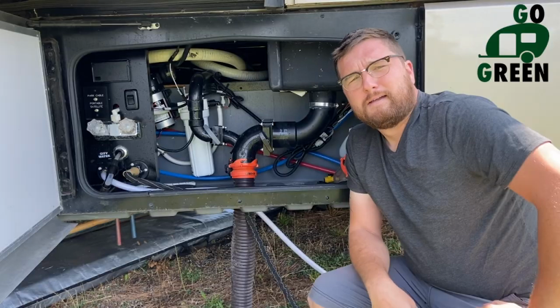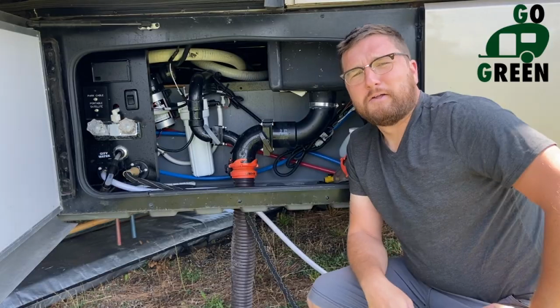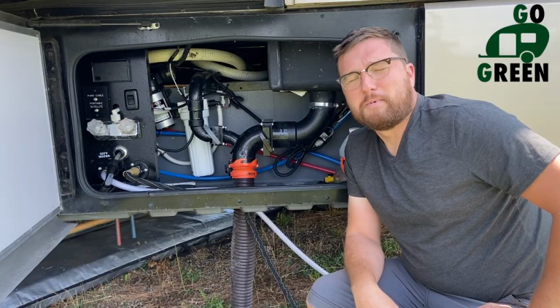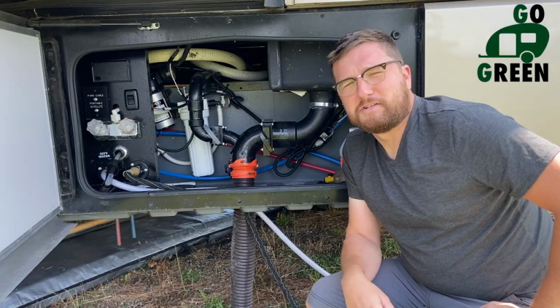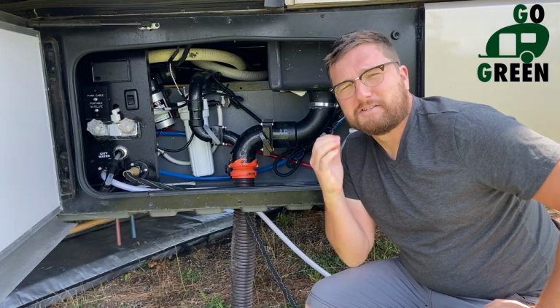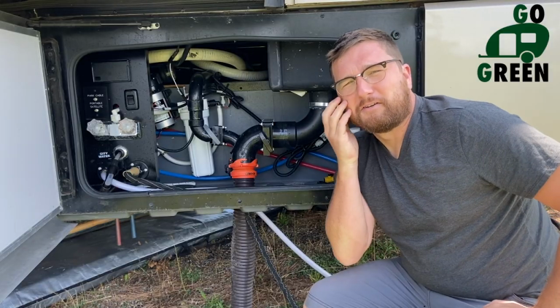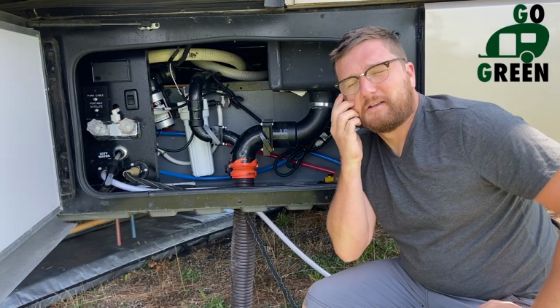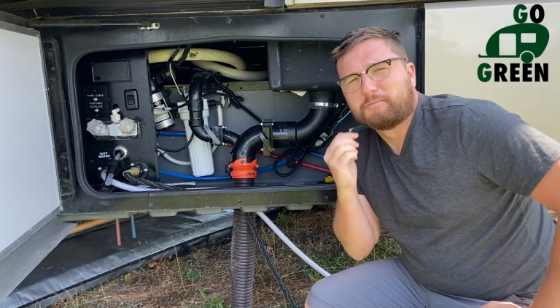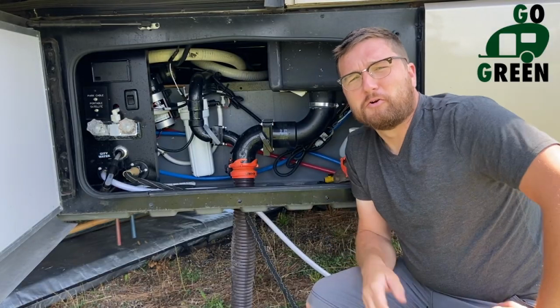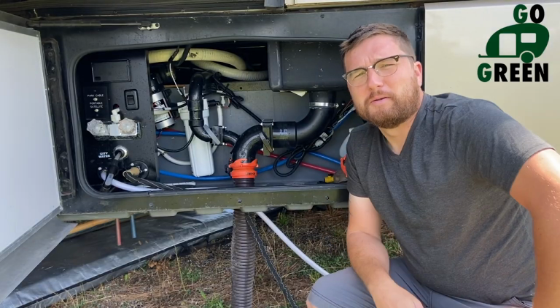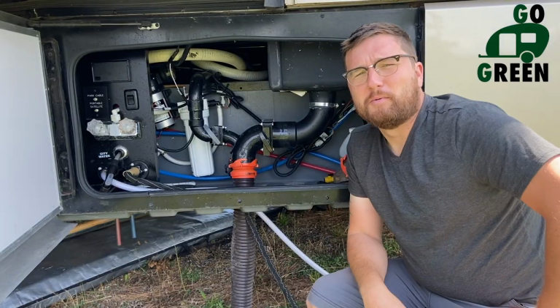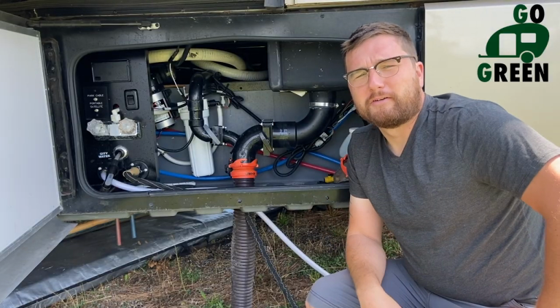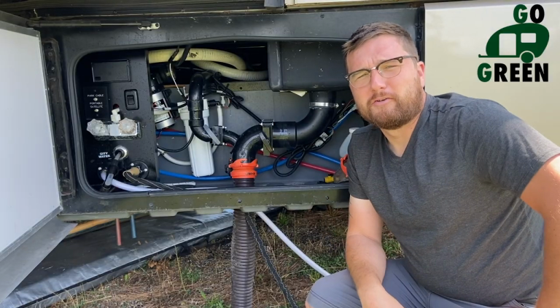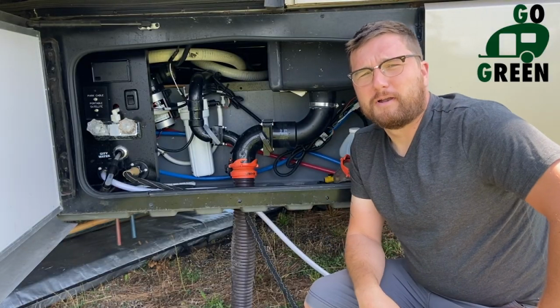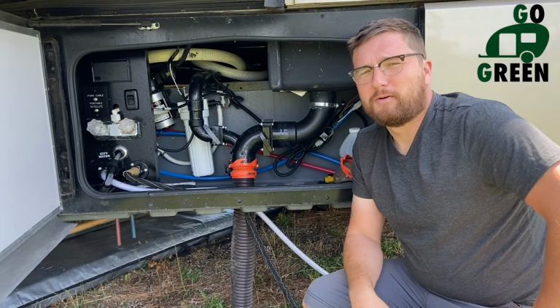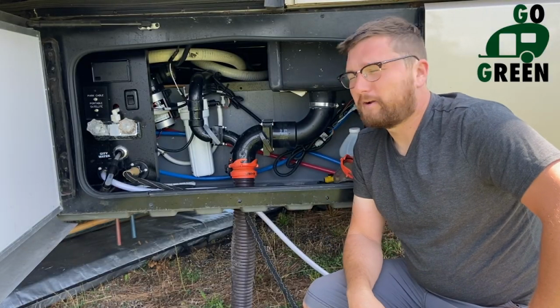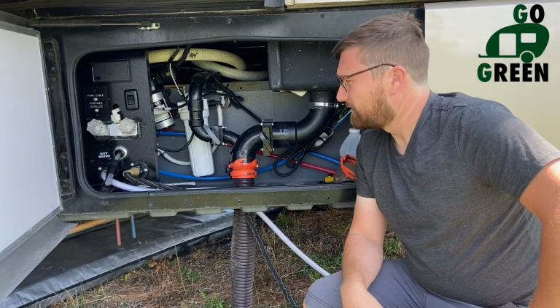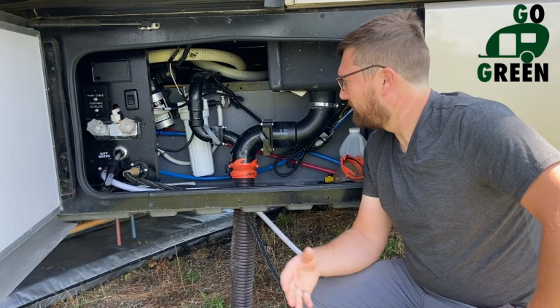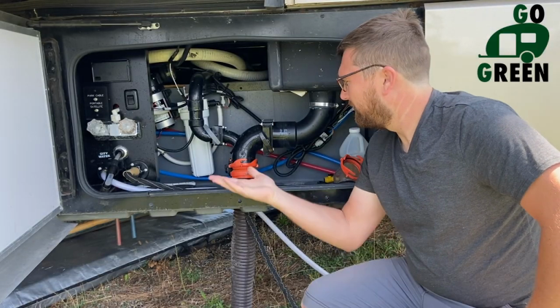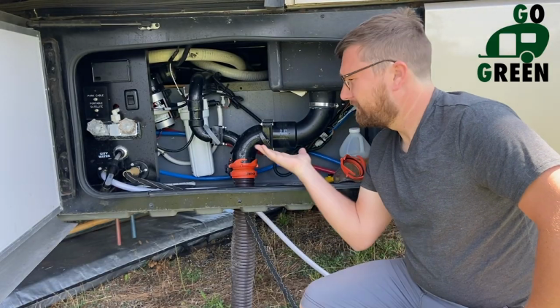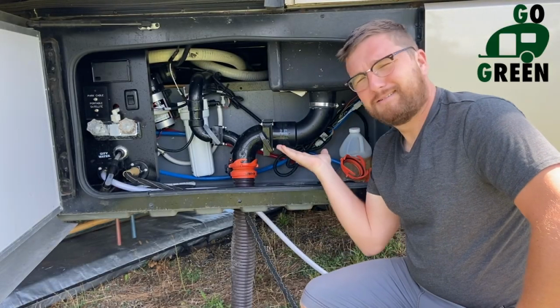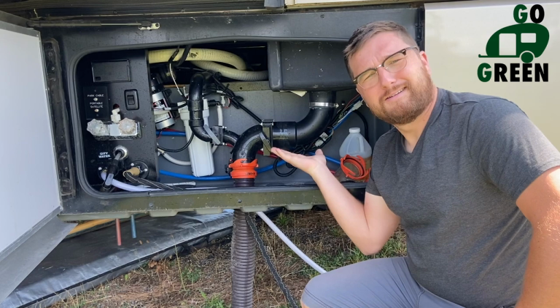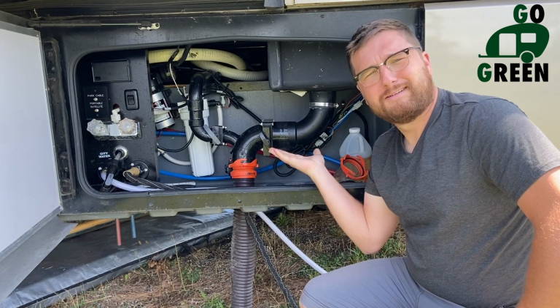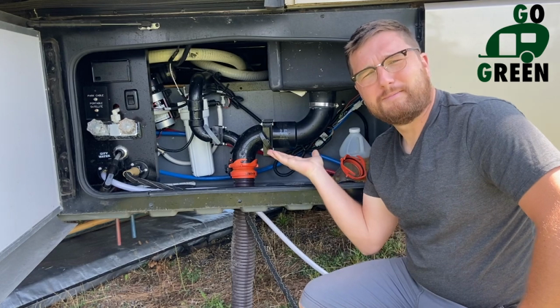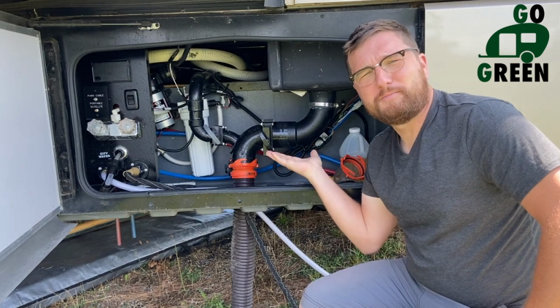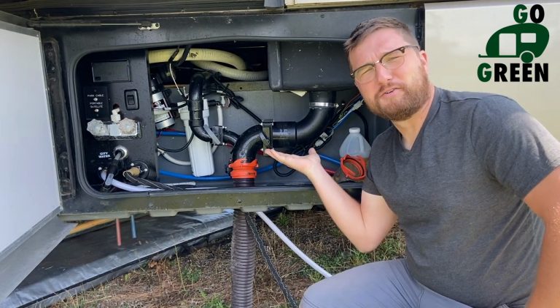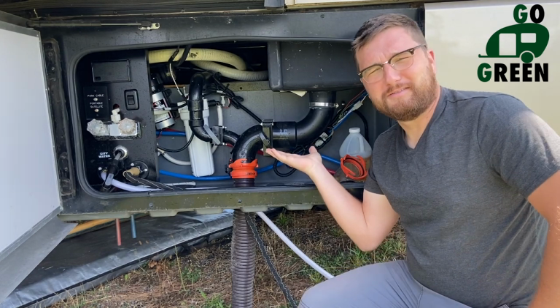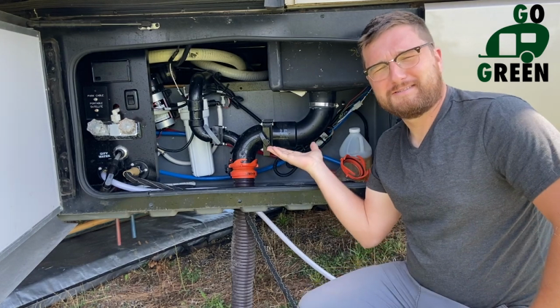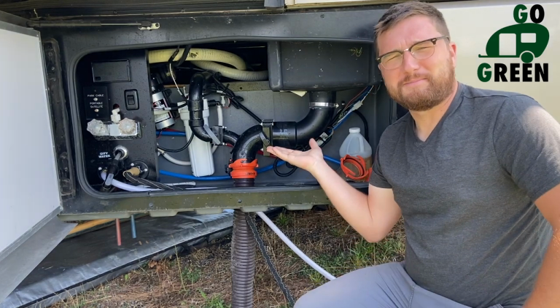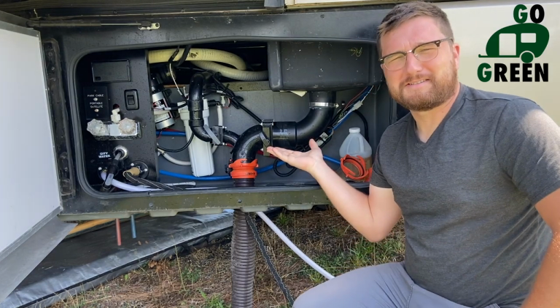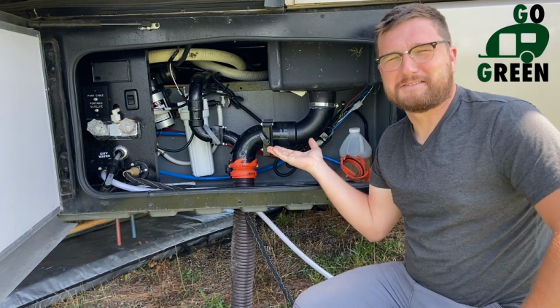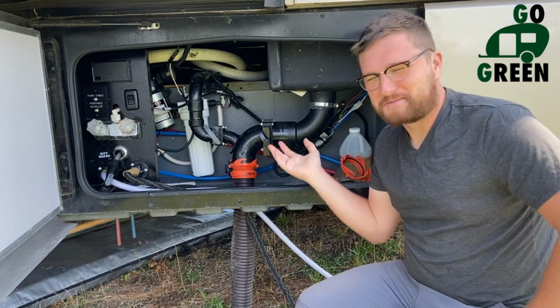Hello everybody, Justin Green here from Go Green Mobile RV Repair. We're going to talk about the poop chute septic systems.